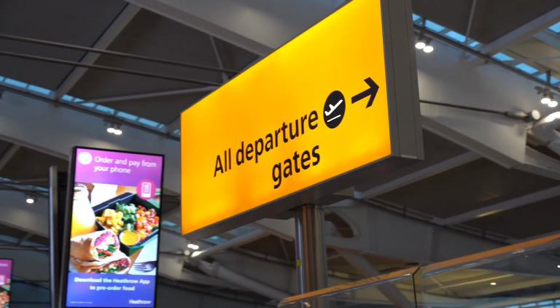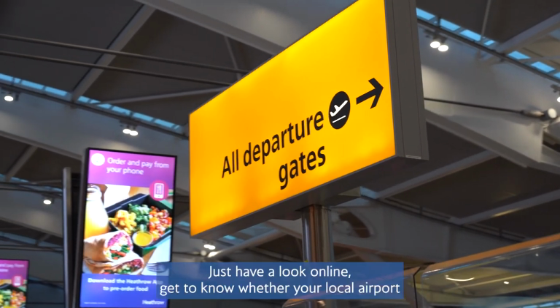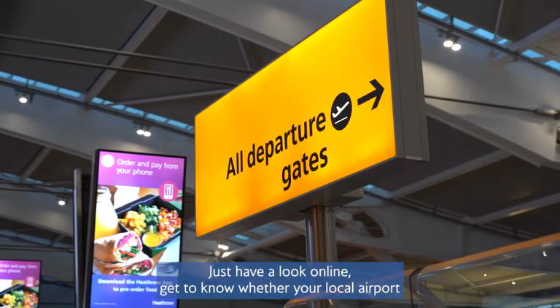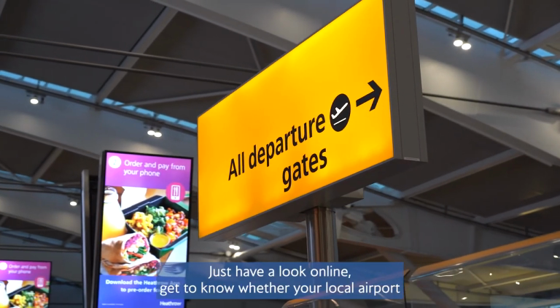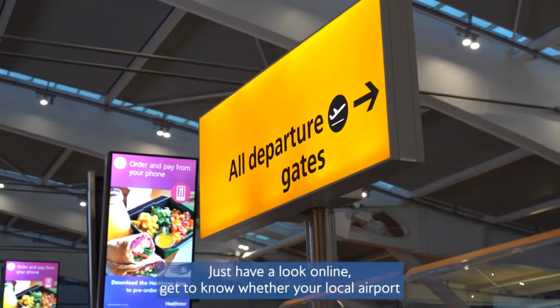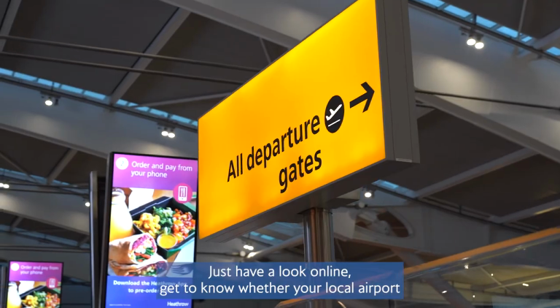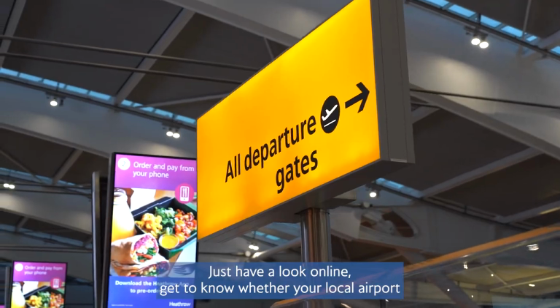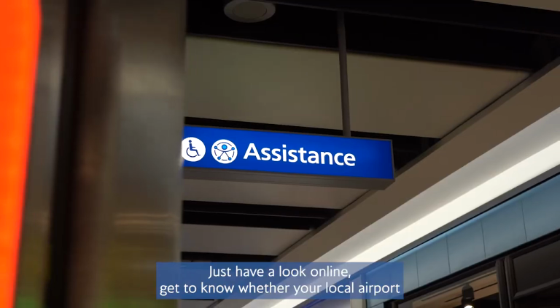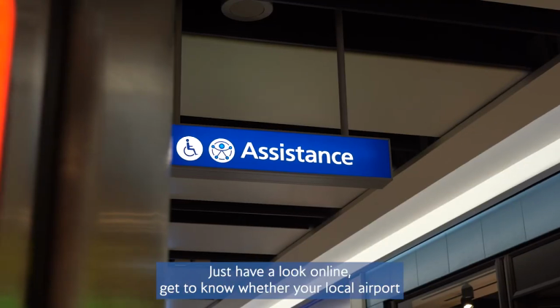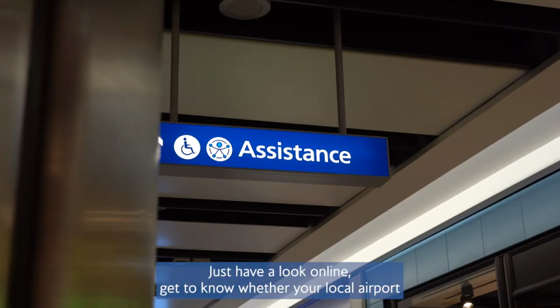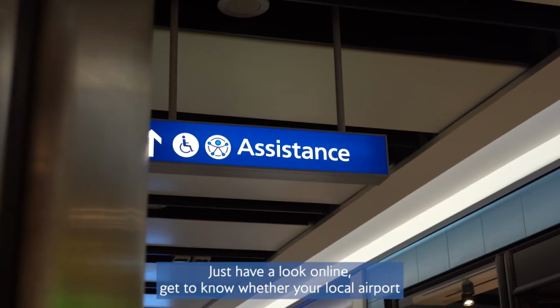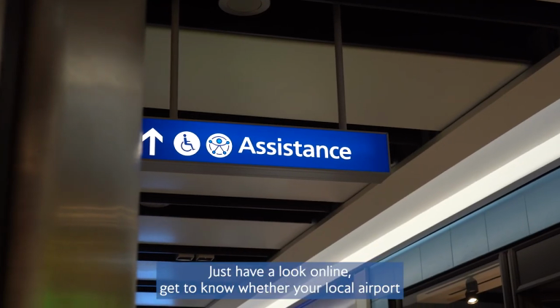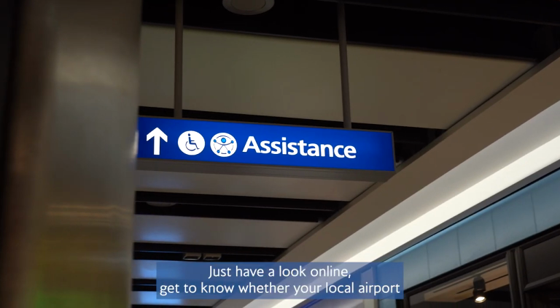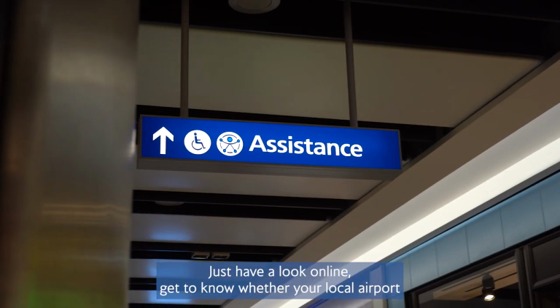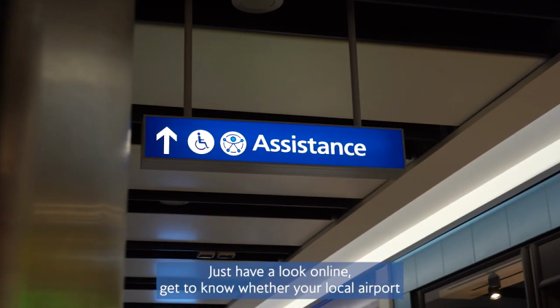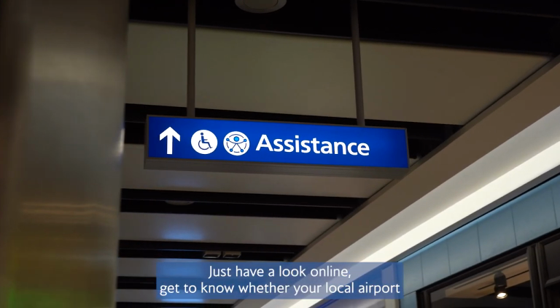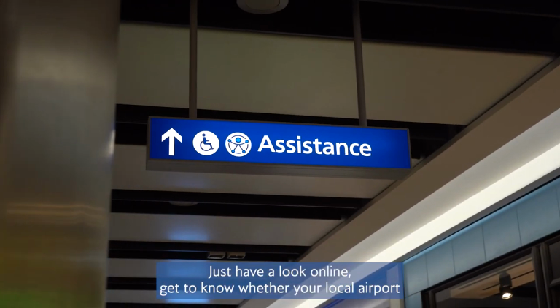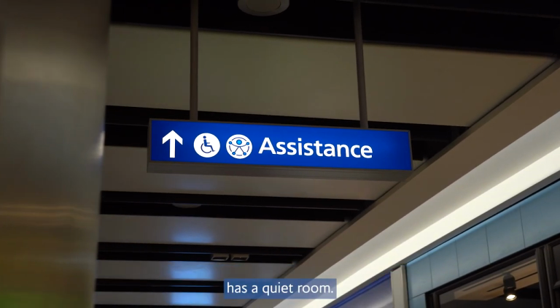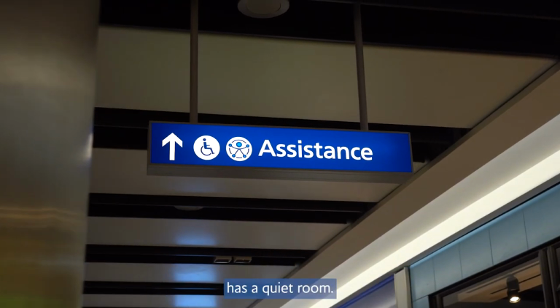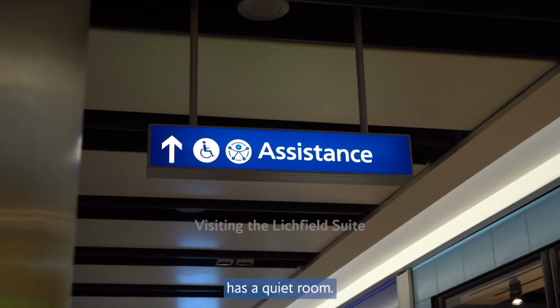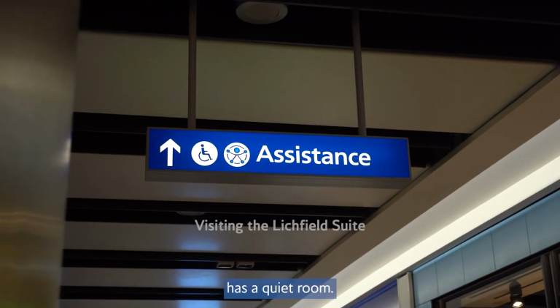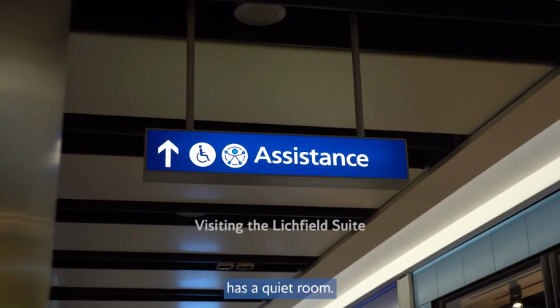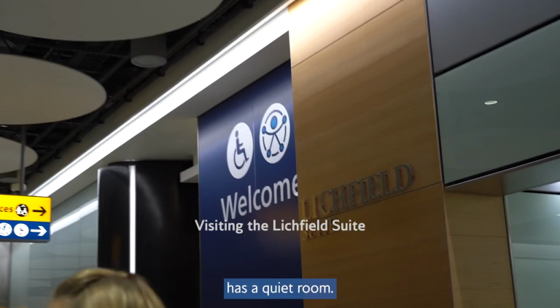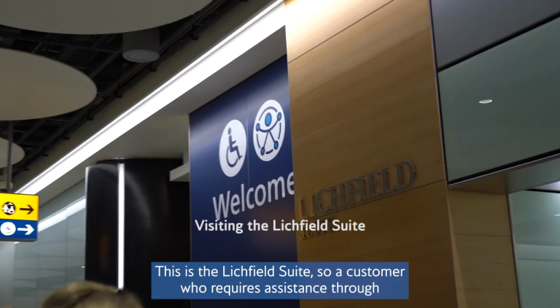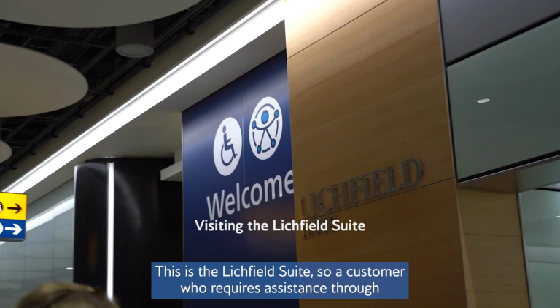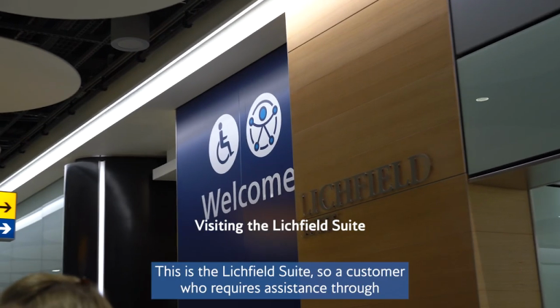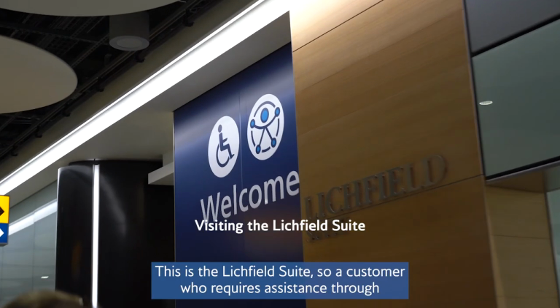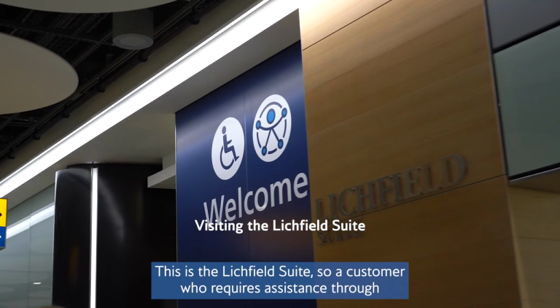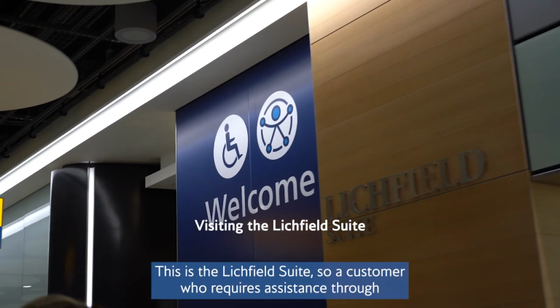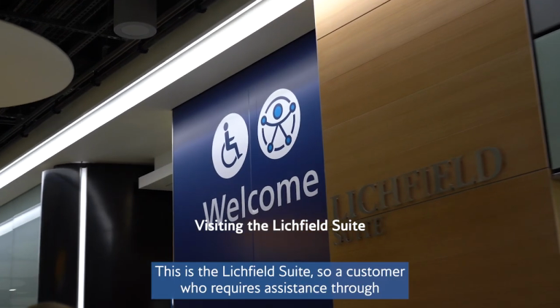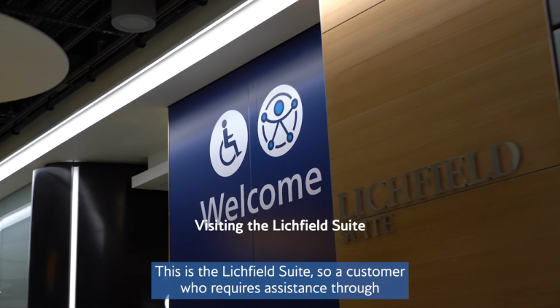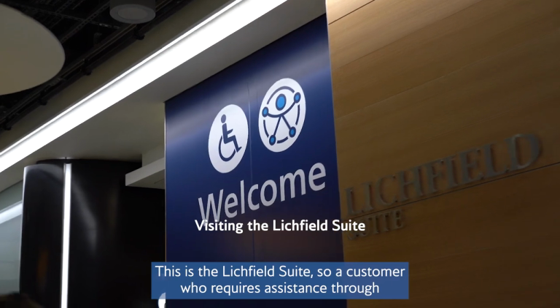Have a look online and get to know whether your local airport has a quiet room. This is the Litchfield Suite.